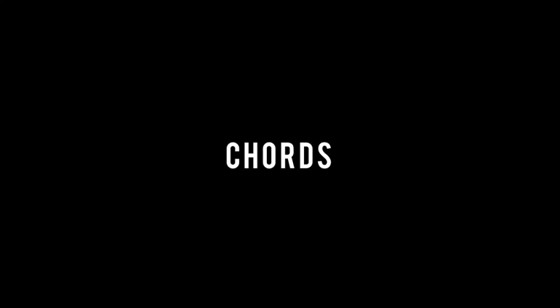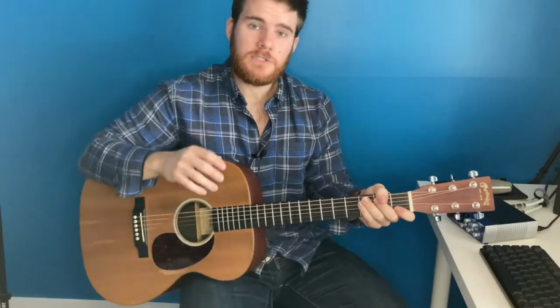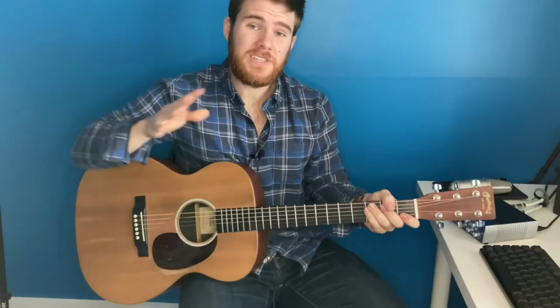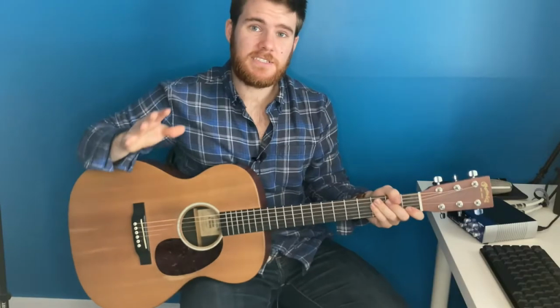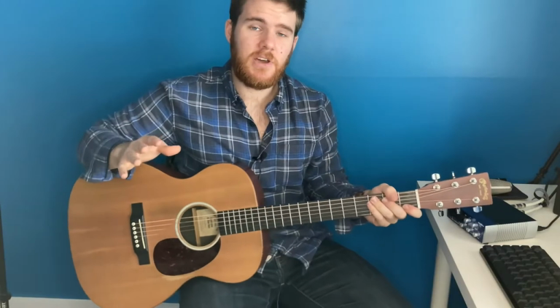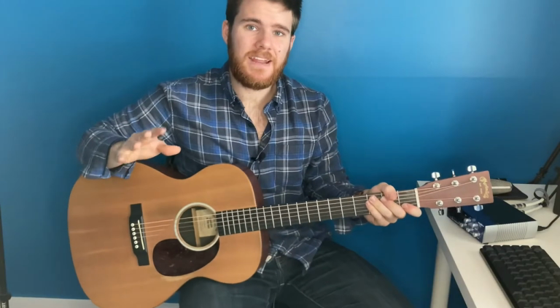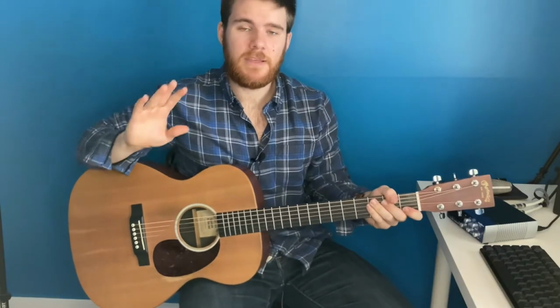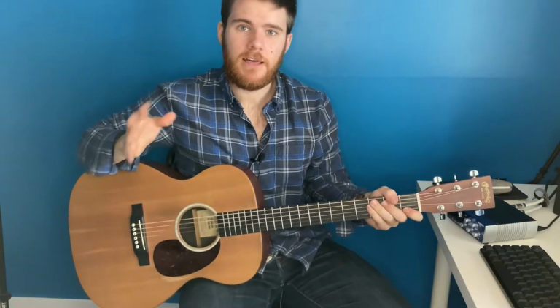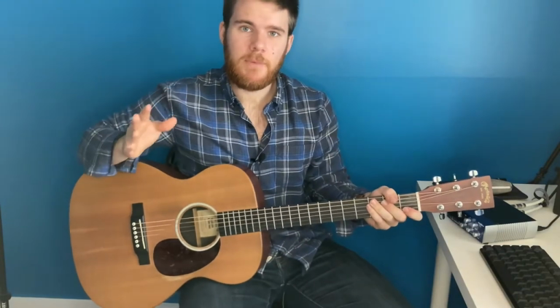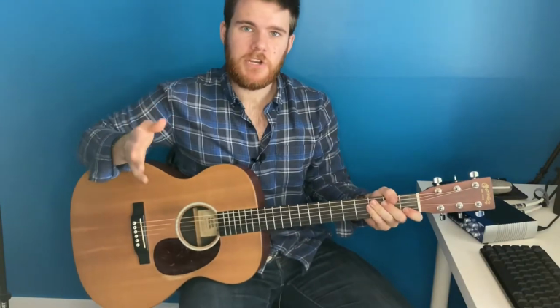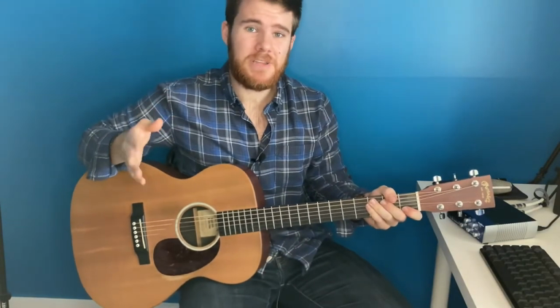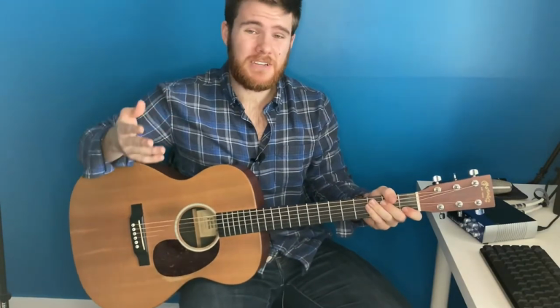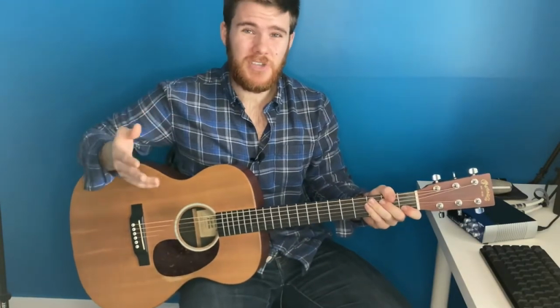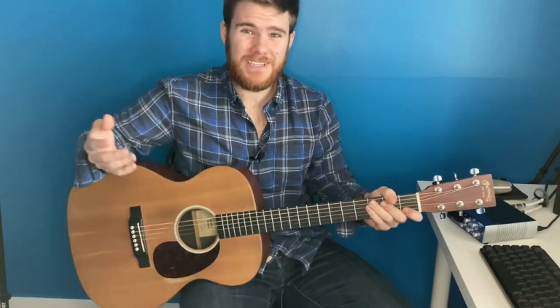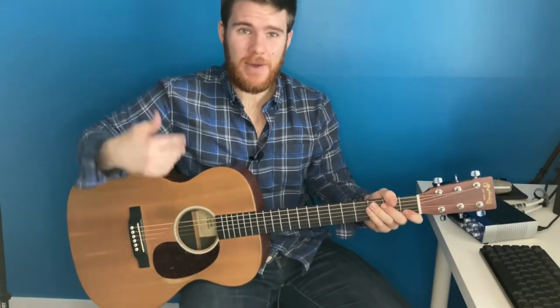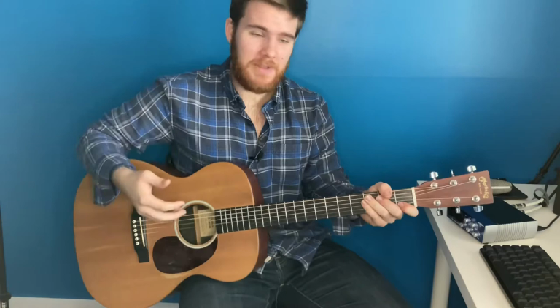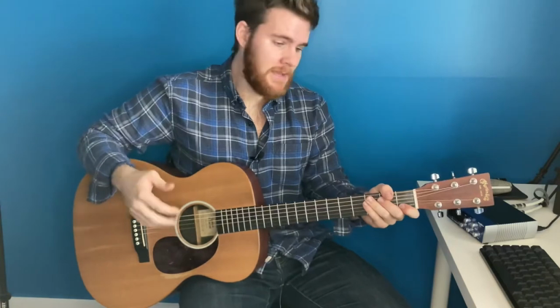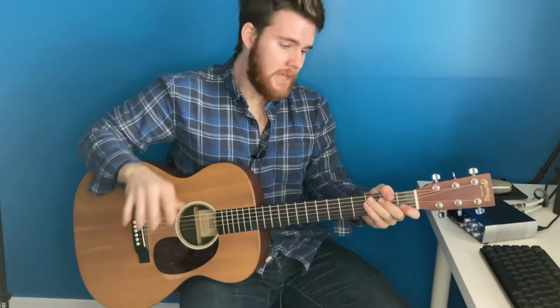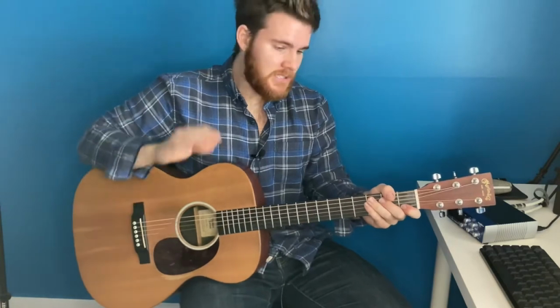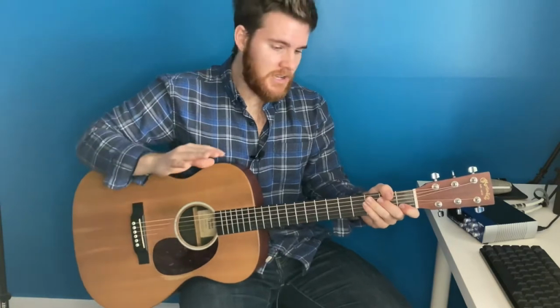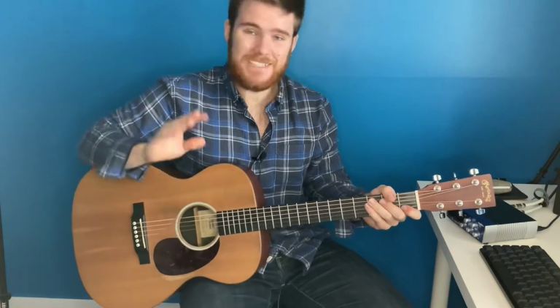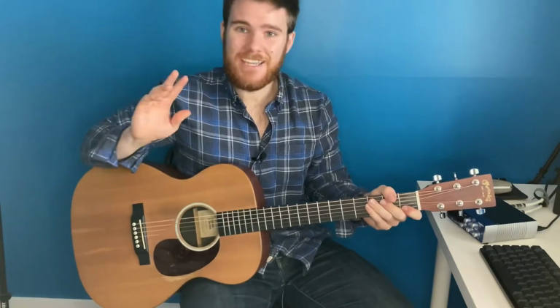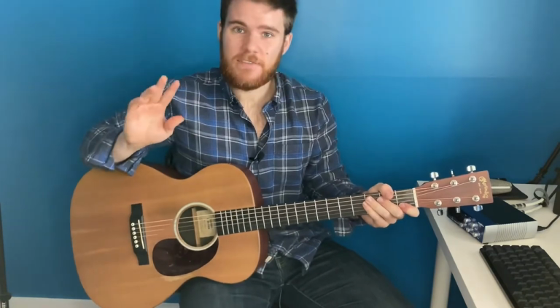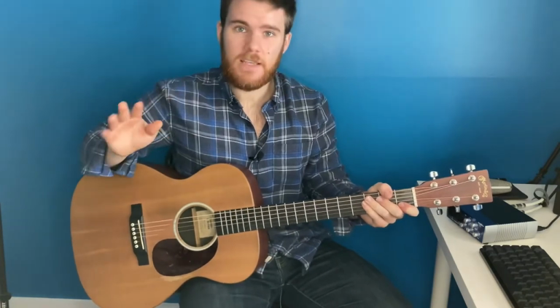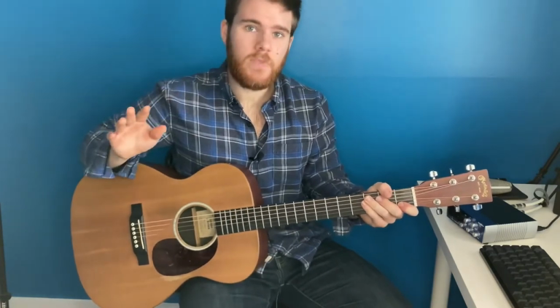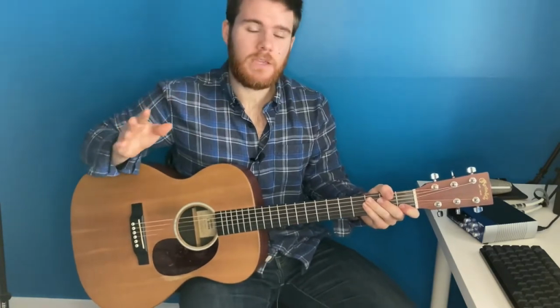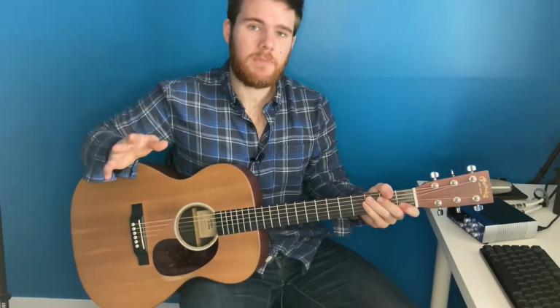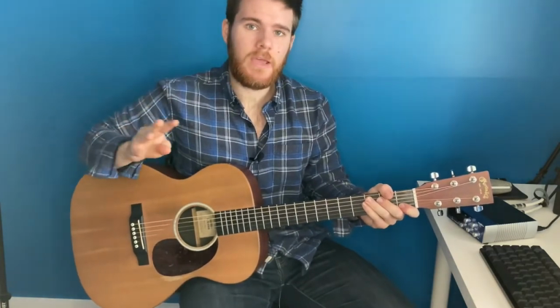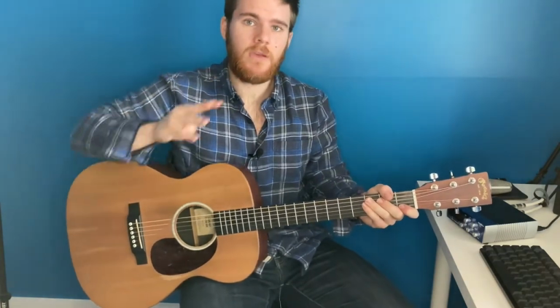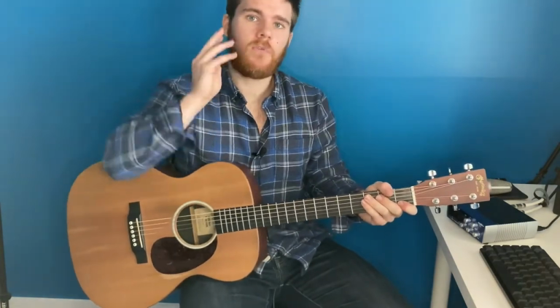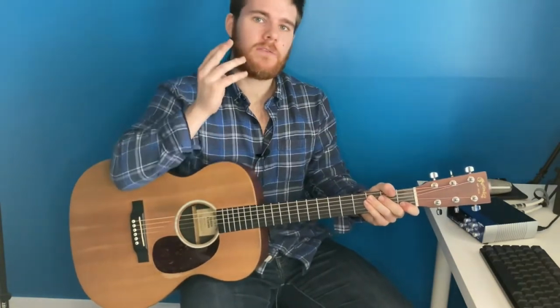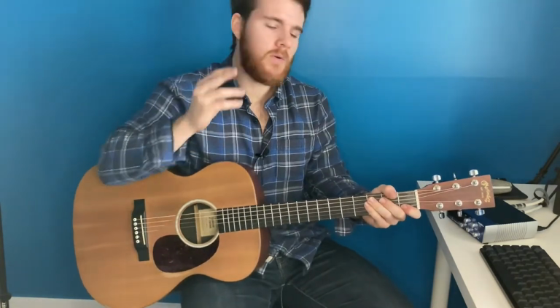So this is a song that I've played a lot at my church. I'm going to show you guys how I play it. This song is in the key of C and you're going to be playing four different chords.